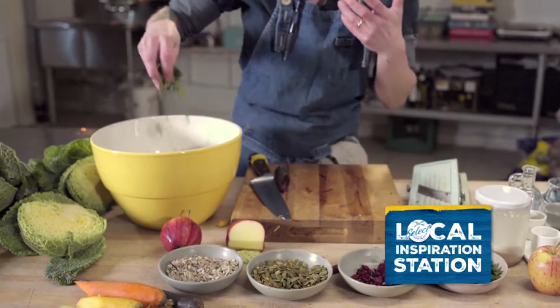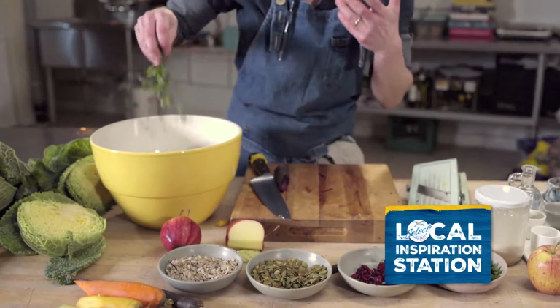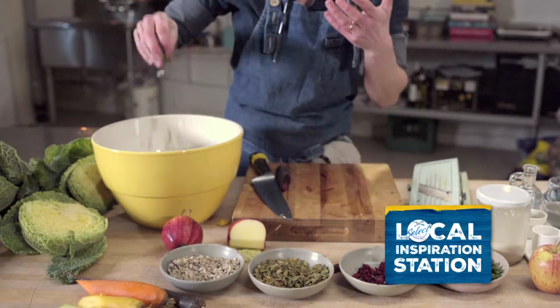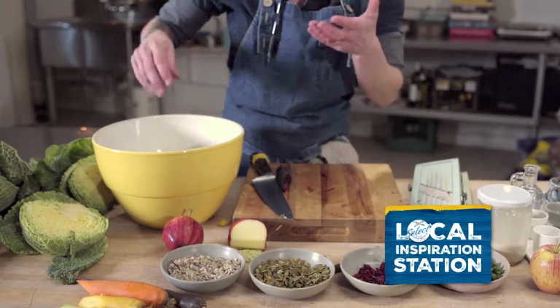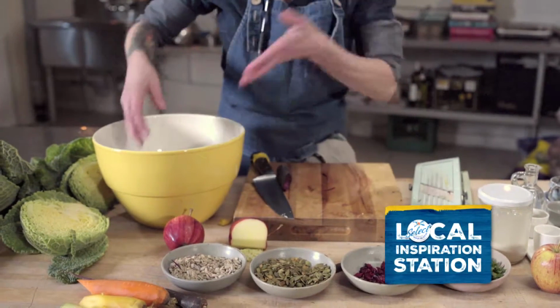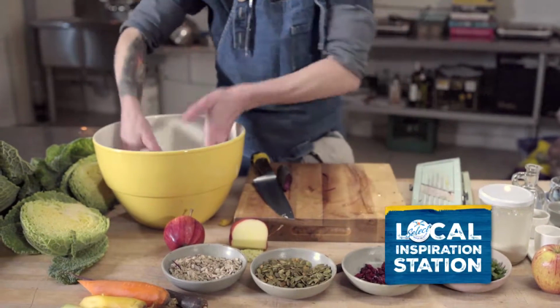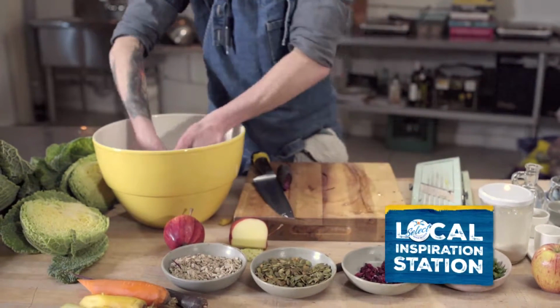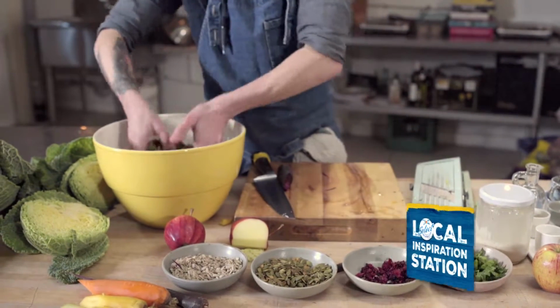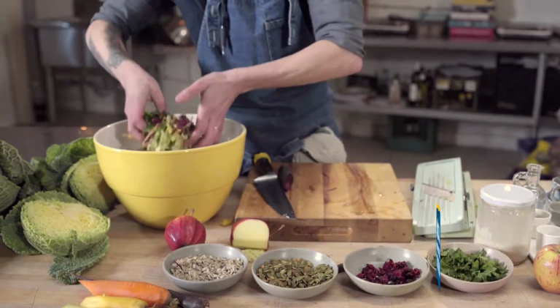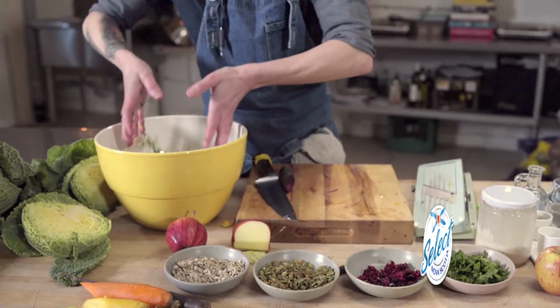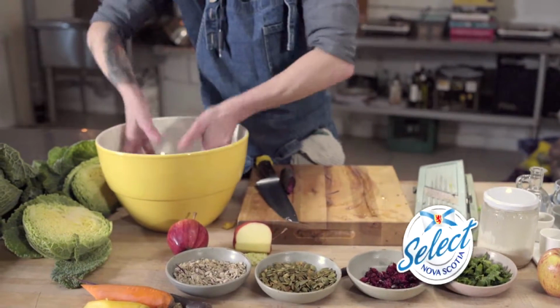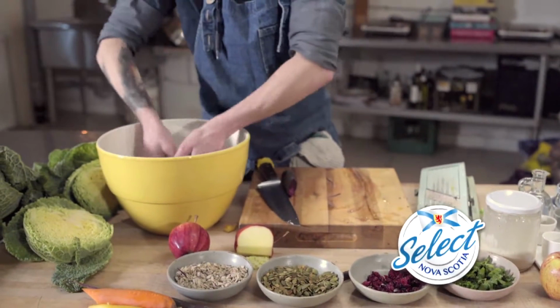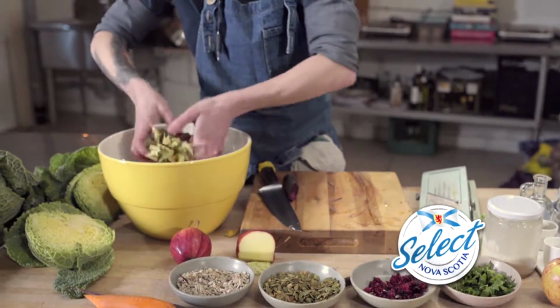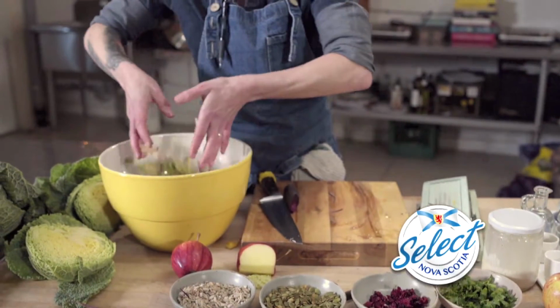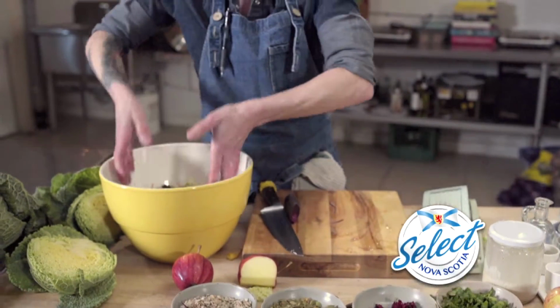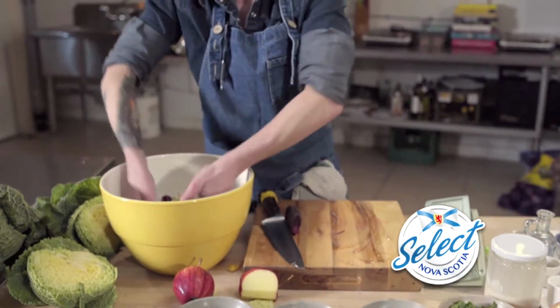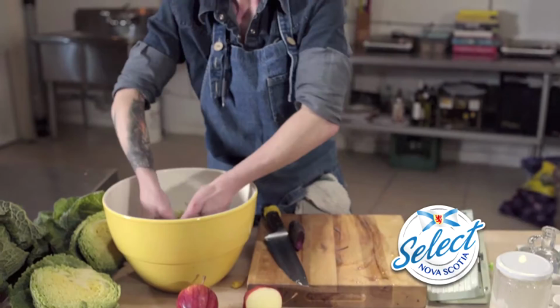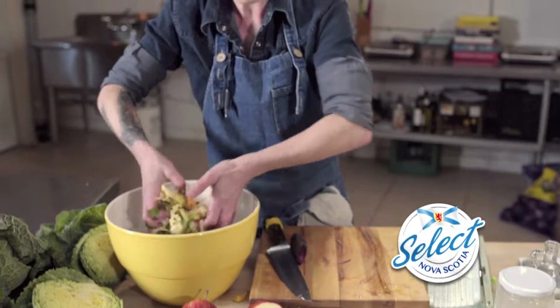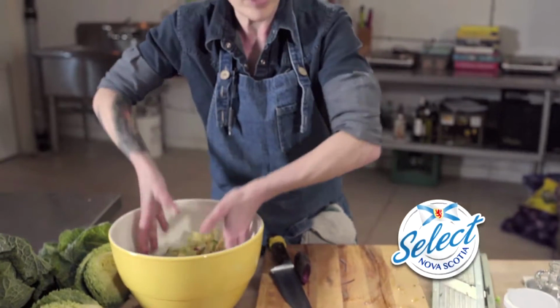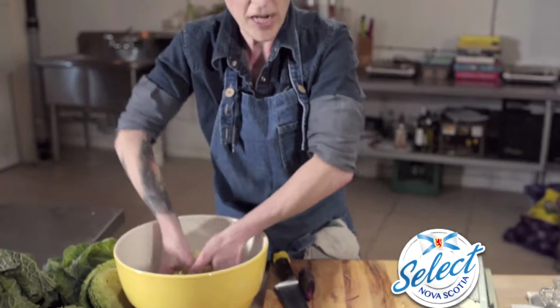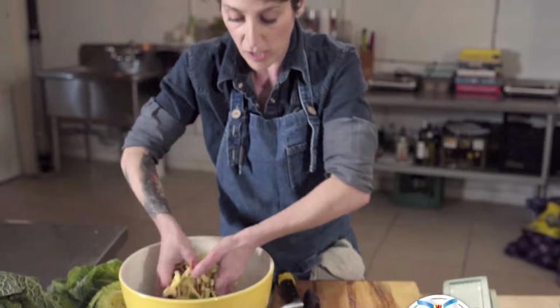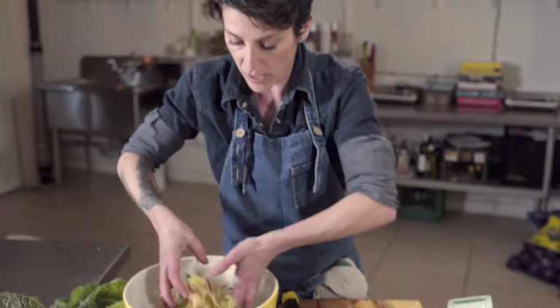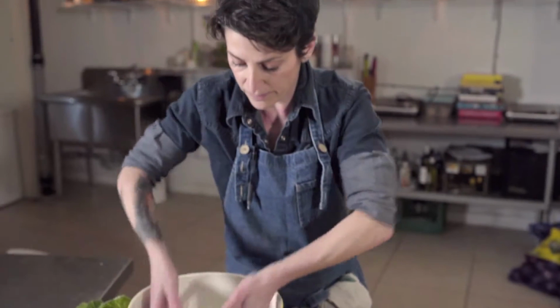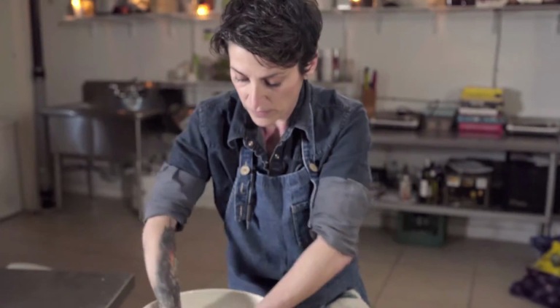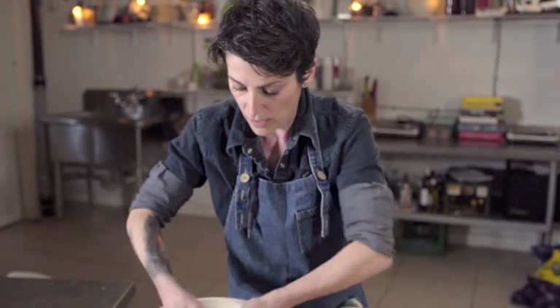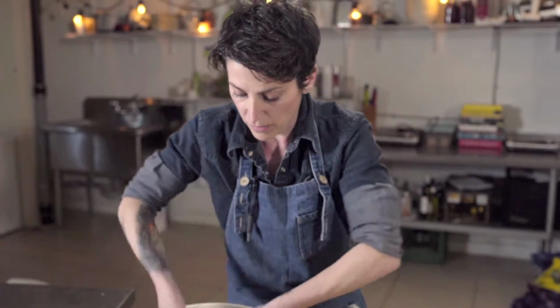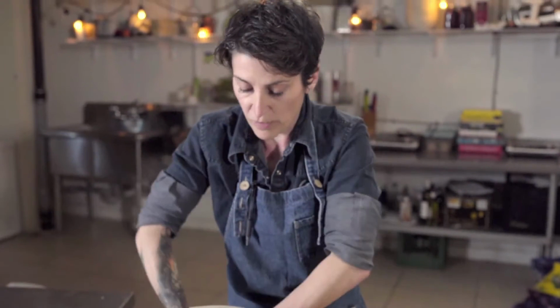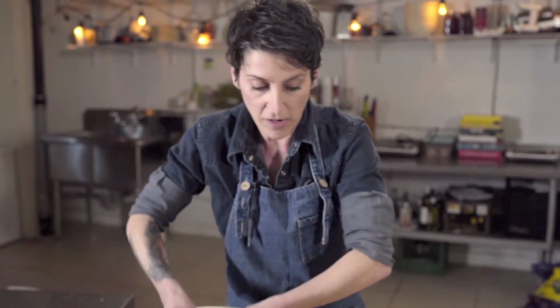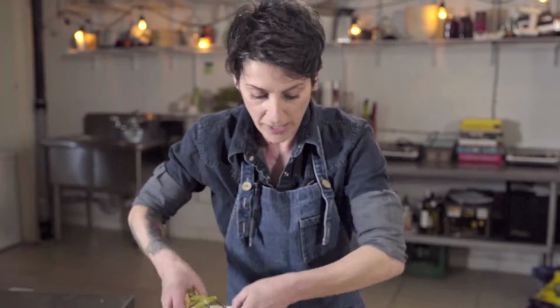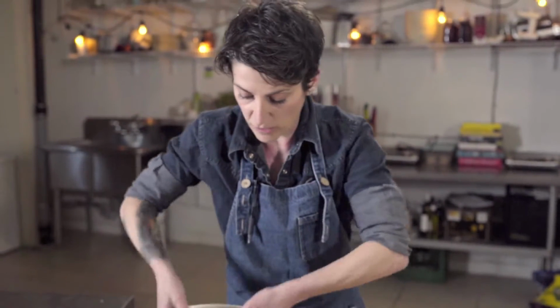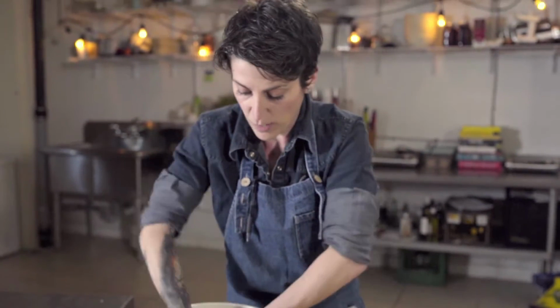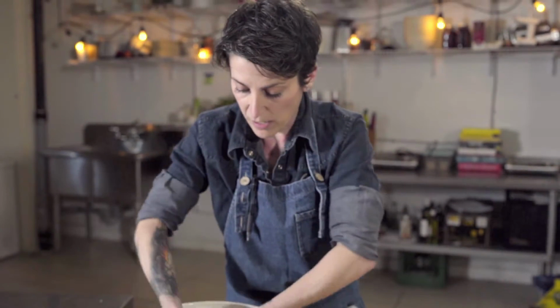If you don't have parsley, you could use dill, mint, or tarragon — those are very nice as well.